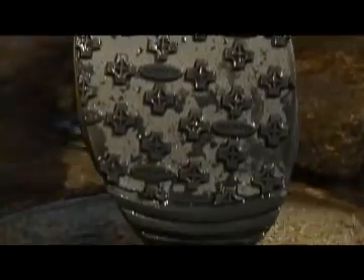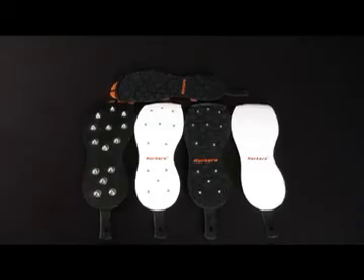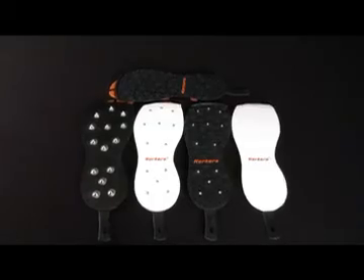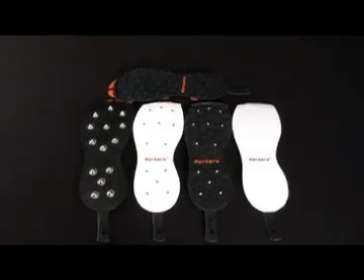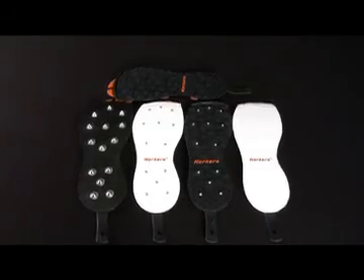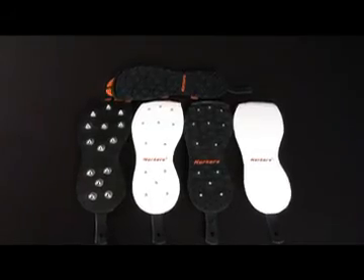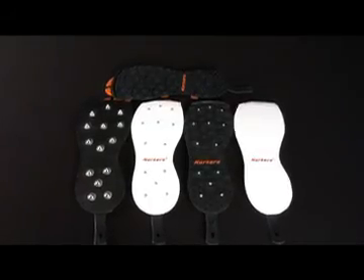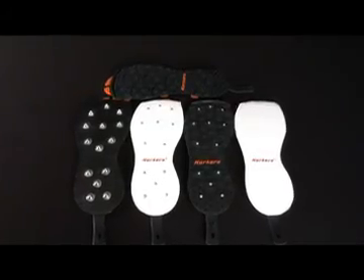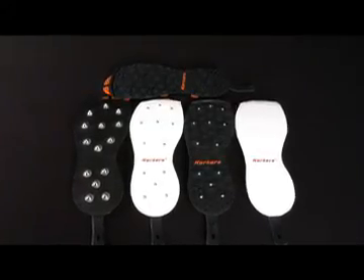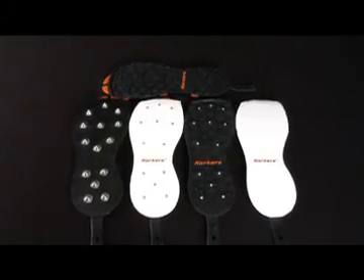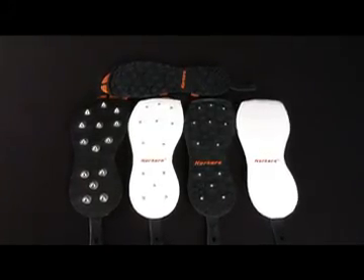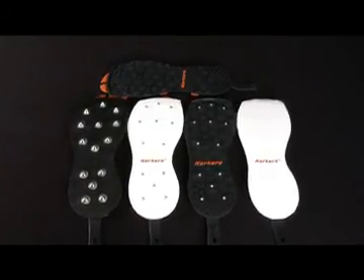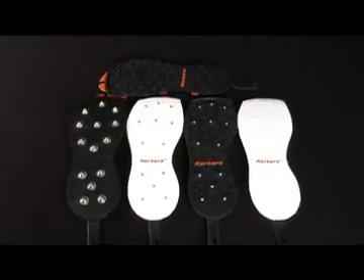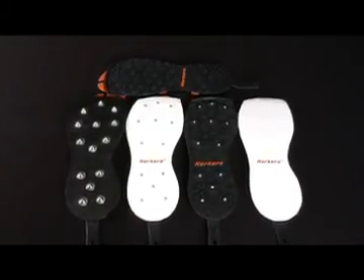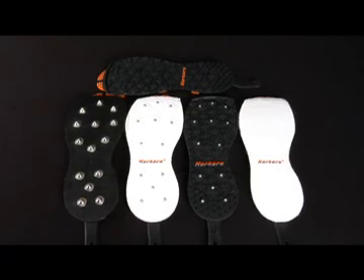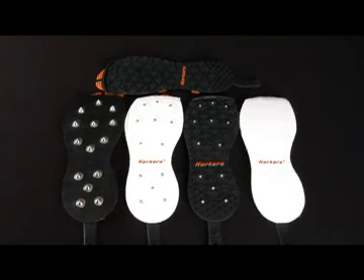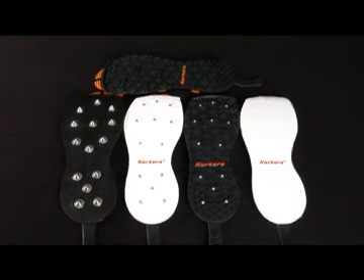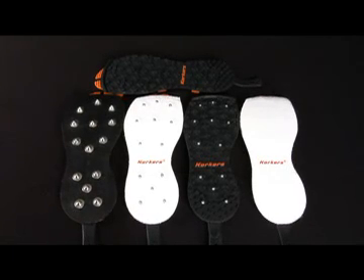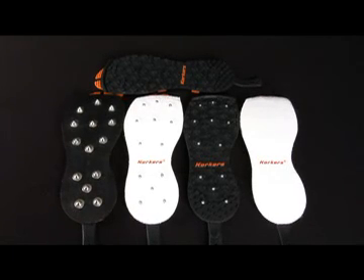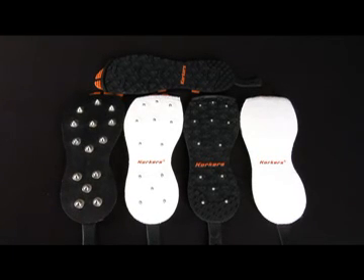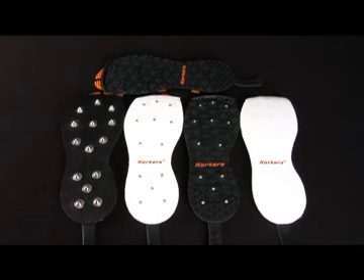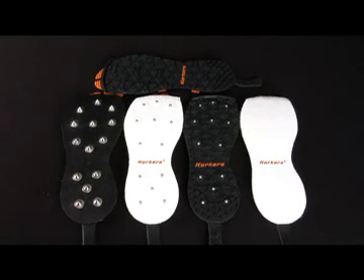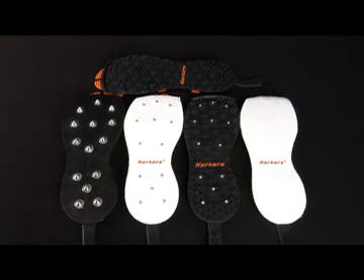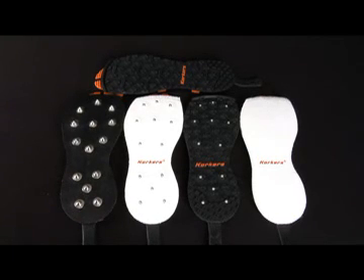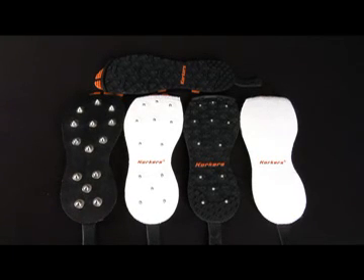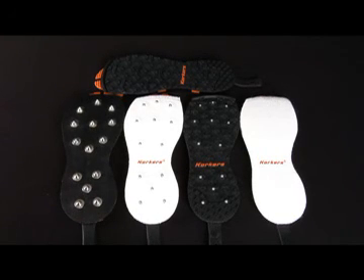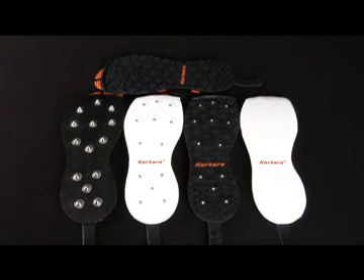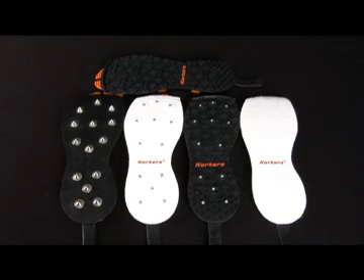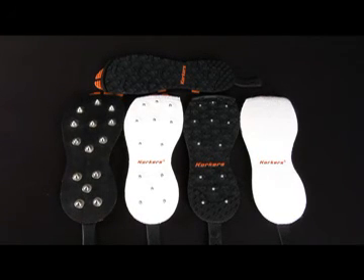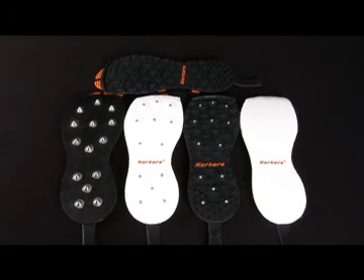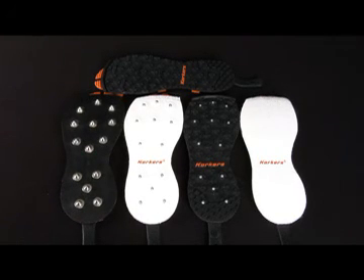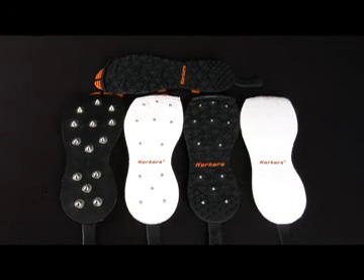There are five traction options available: Klingon, studded Klingon, felt, studded felt, and studded rubber.